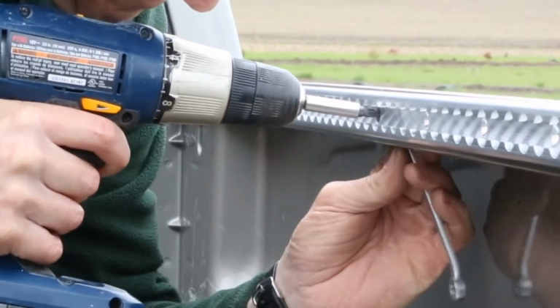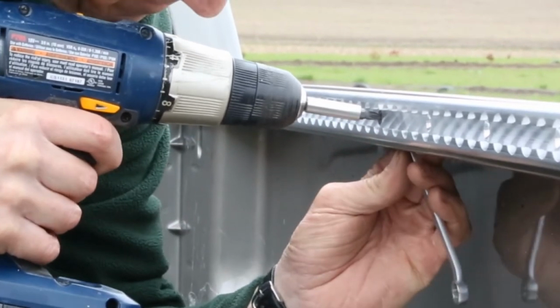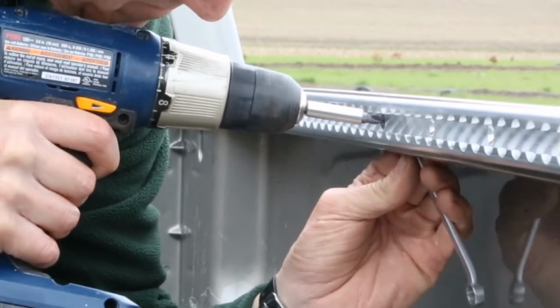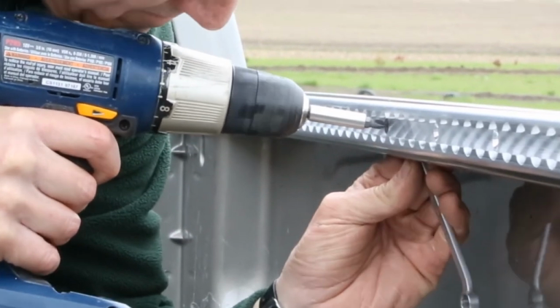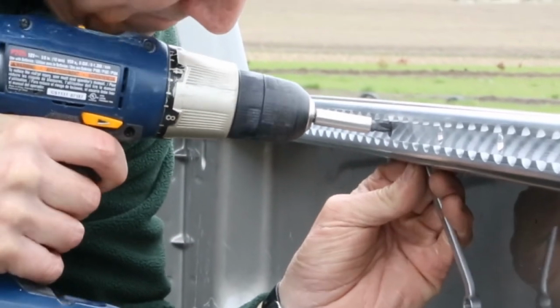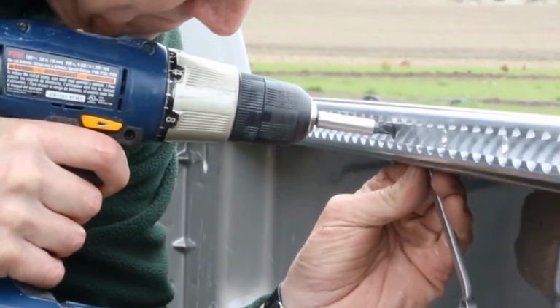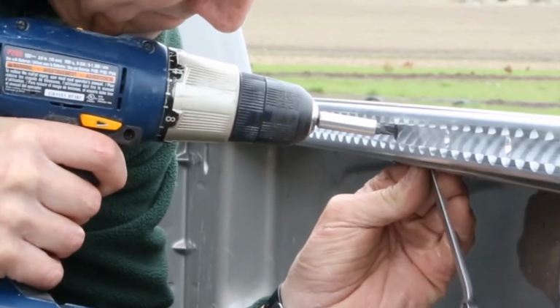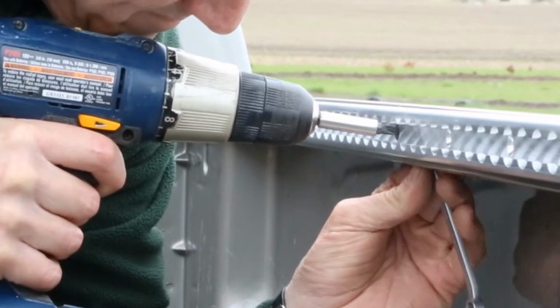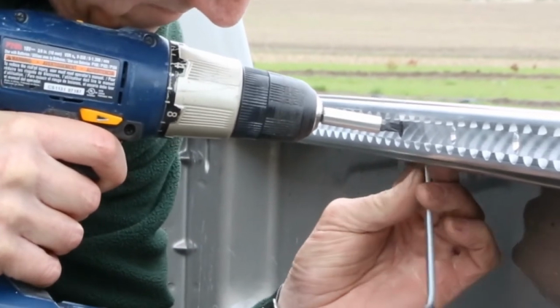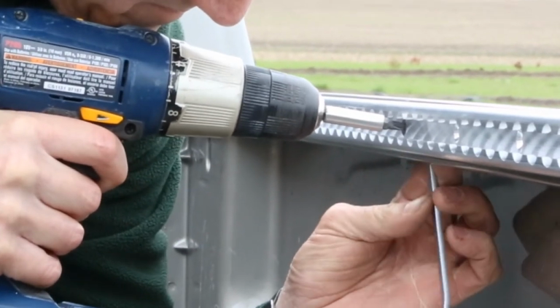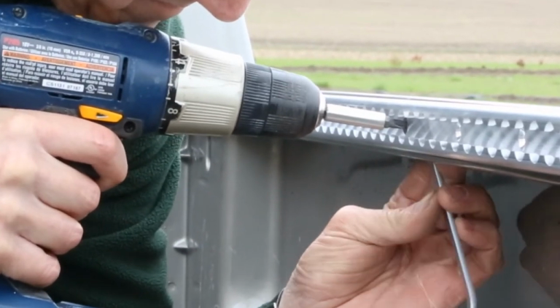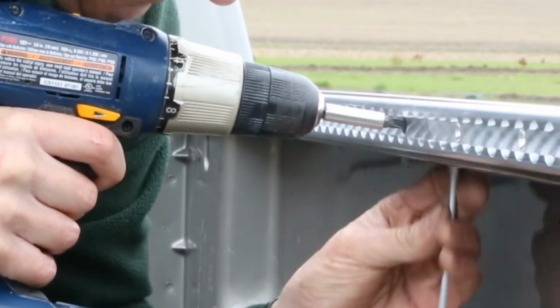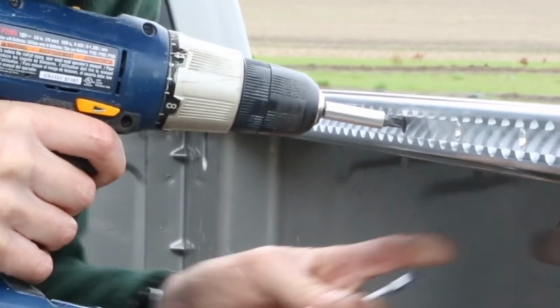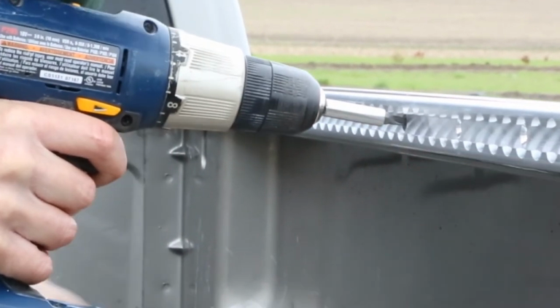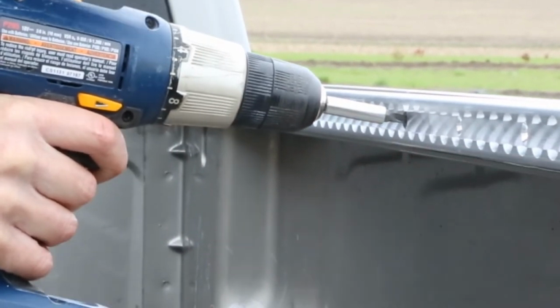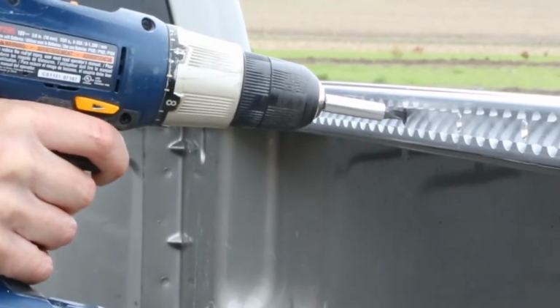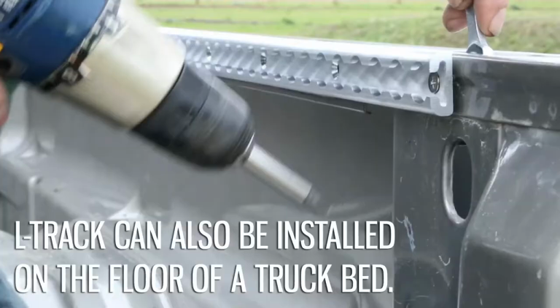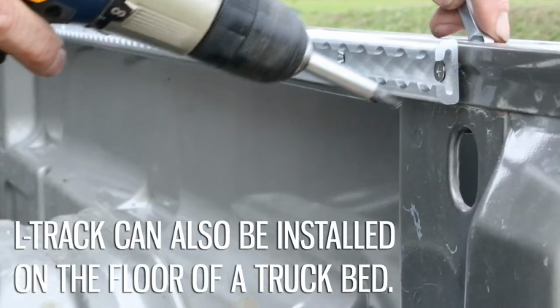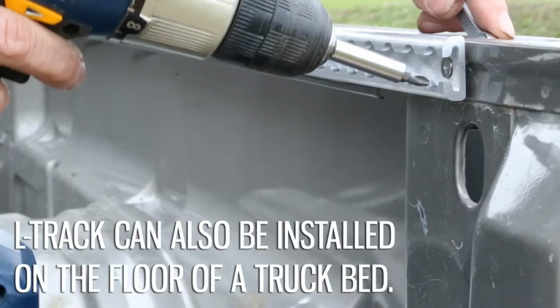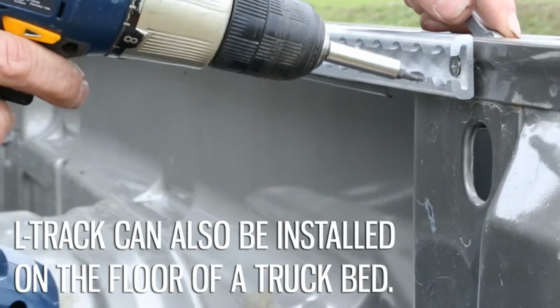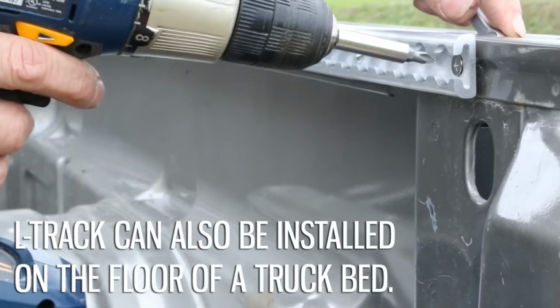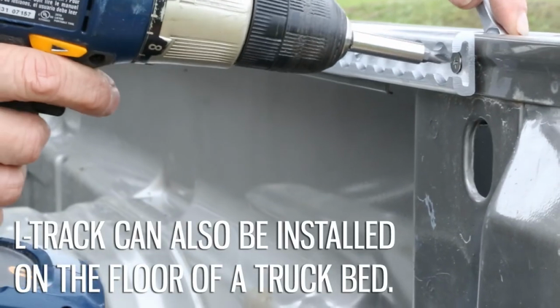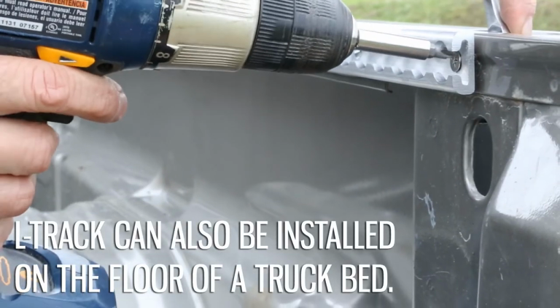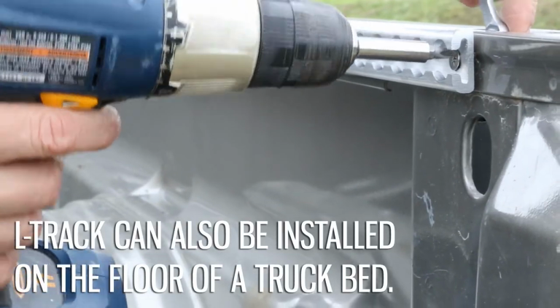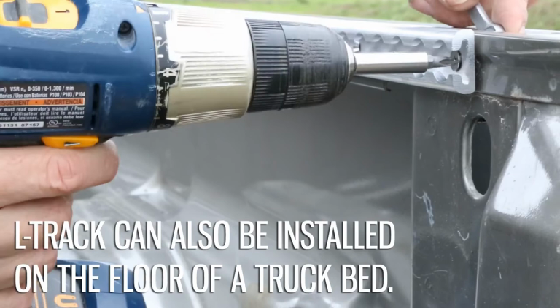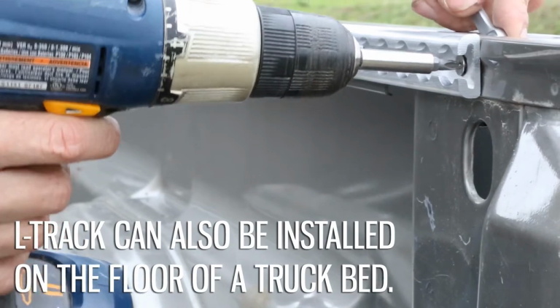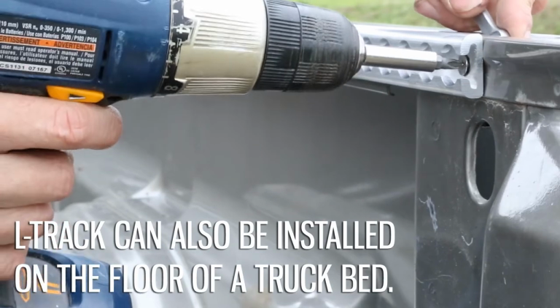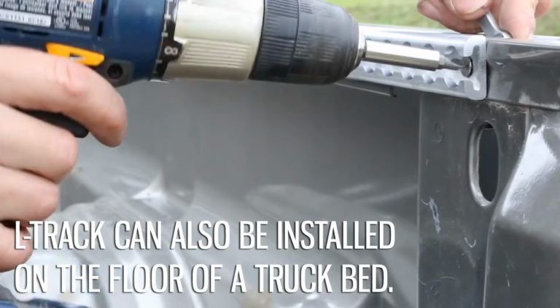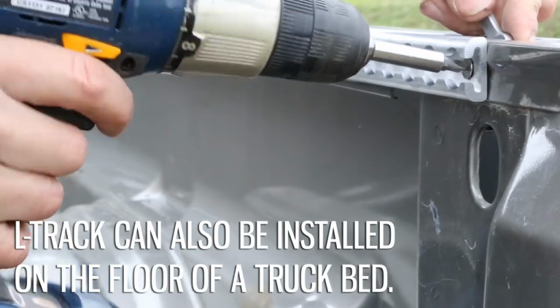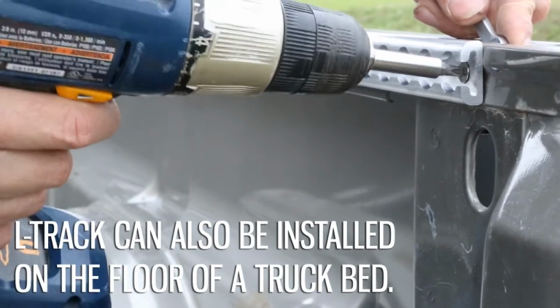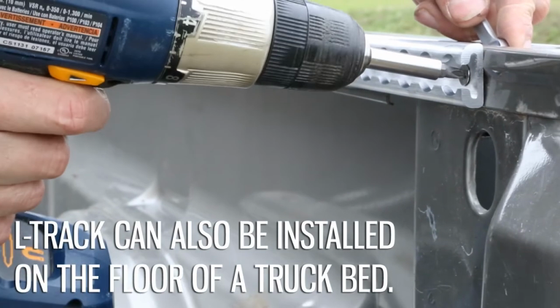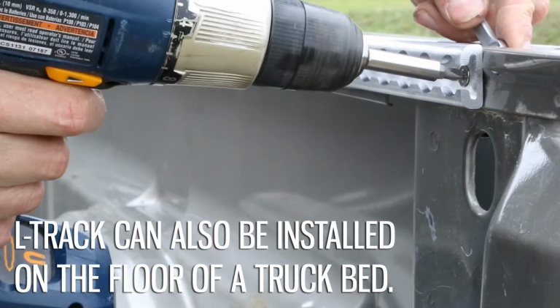Use a wrench to hold the fastener in place and tighten the bolt using the bit in the drill. Repeat the process with each fastener. Remember, the track's strength comes from how well it's secured.